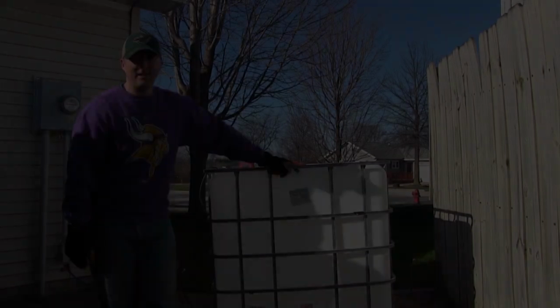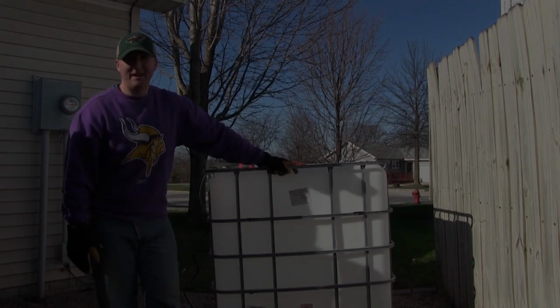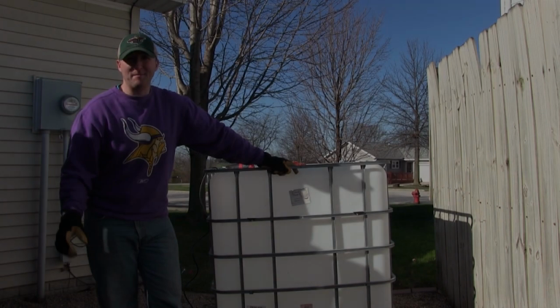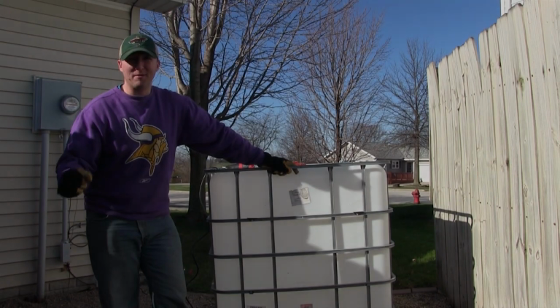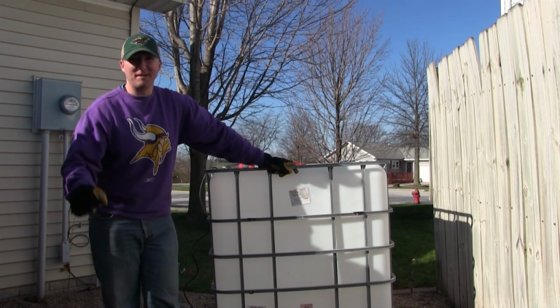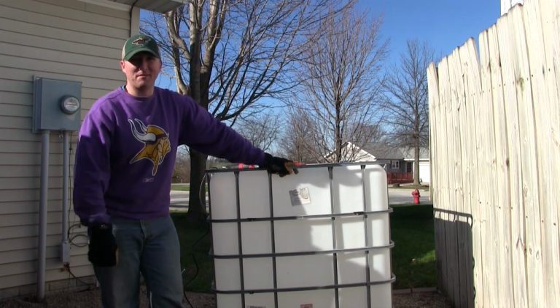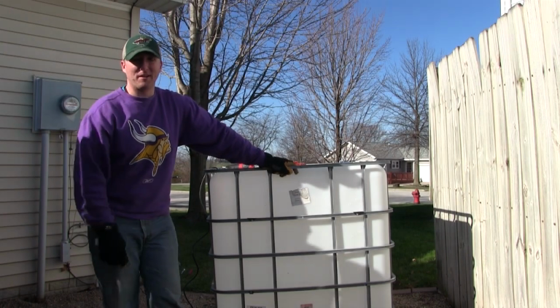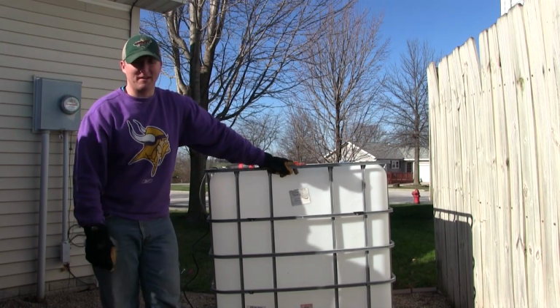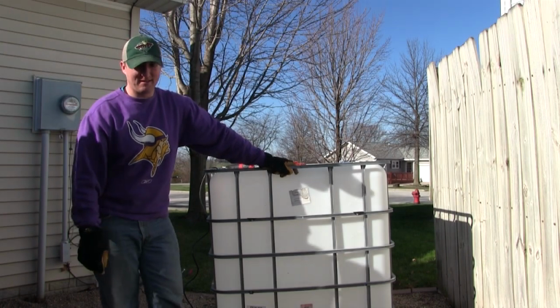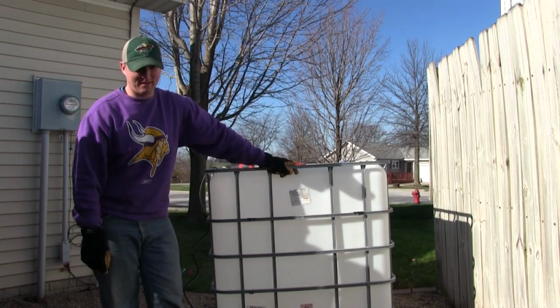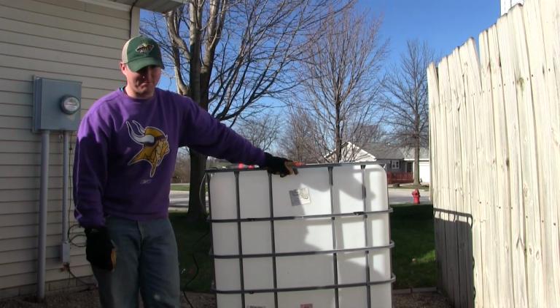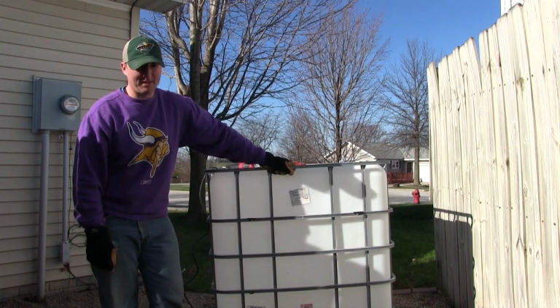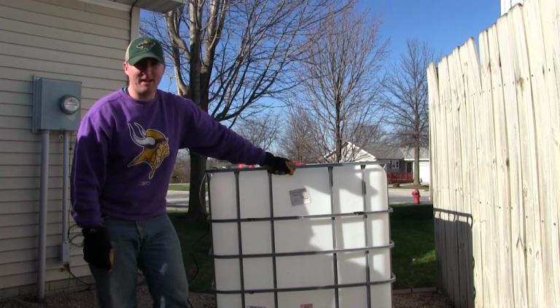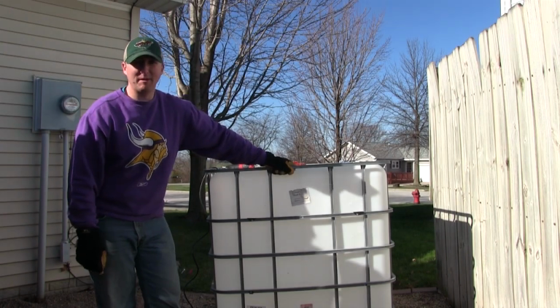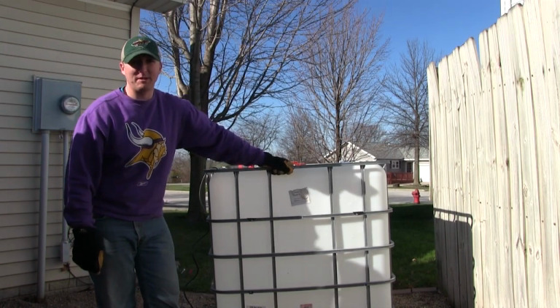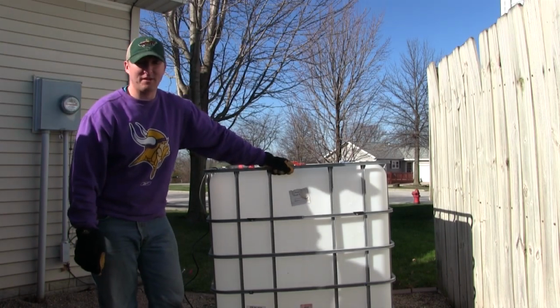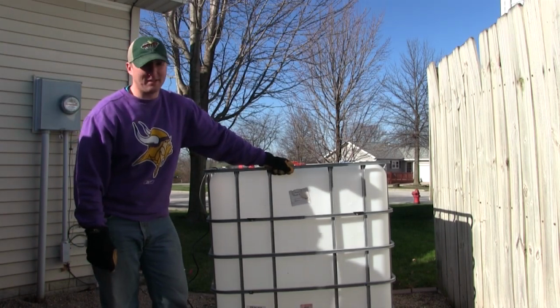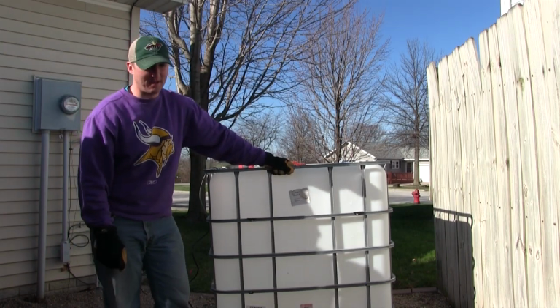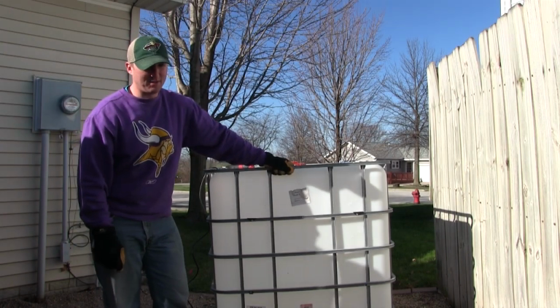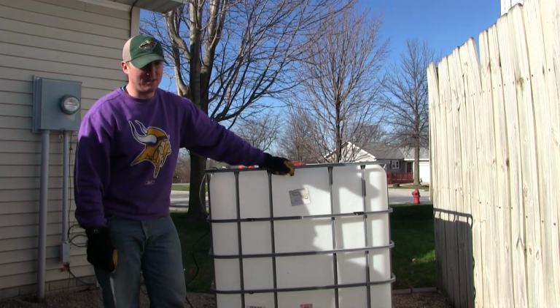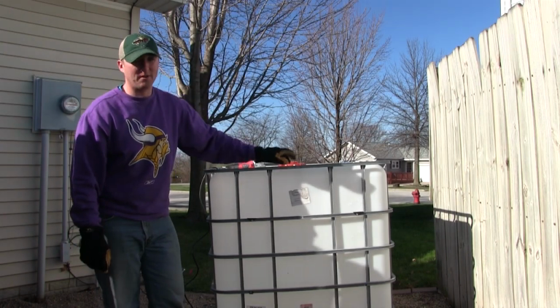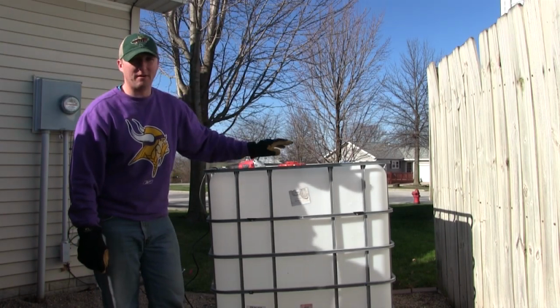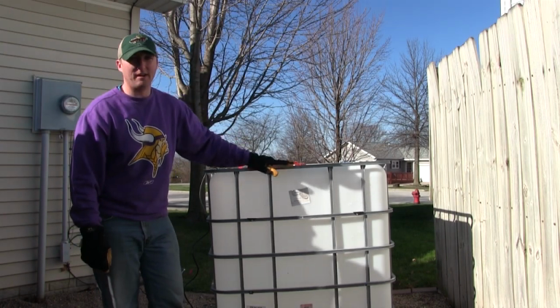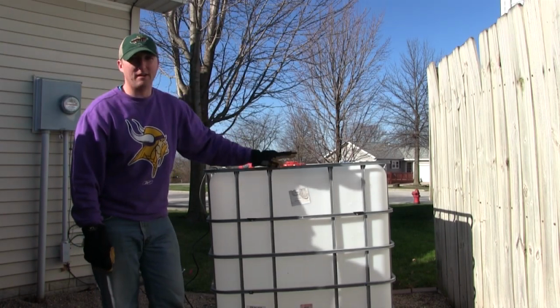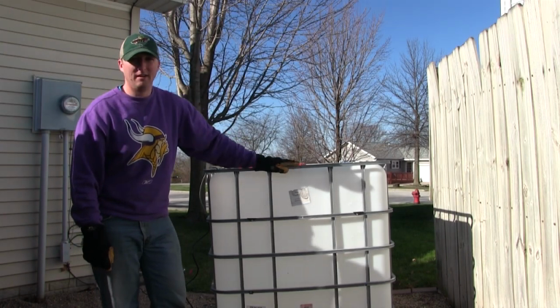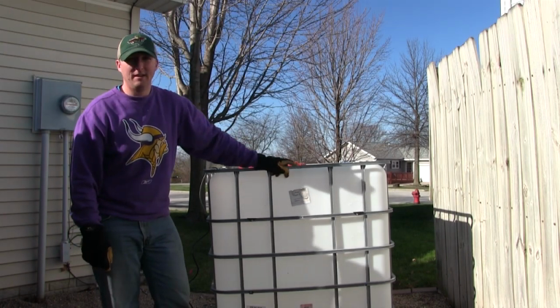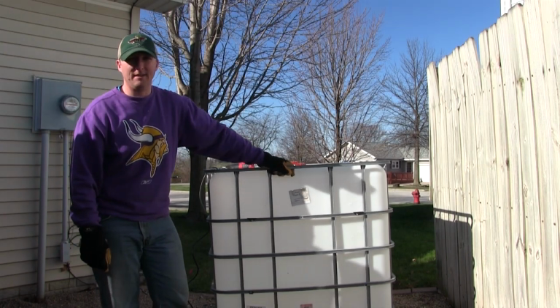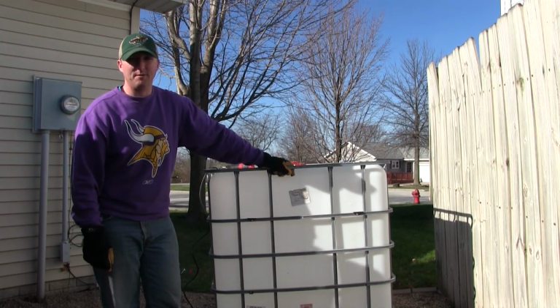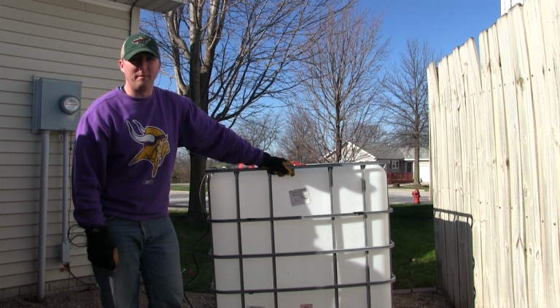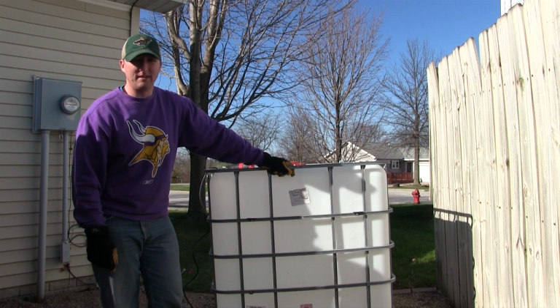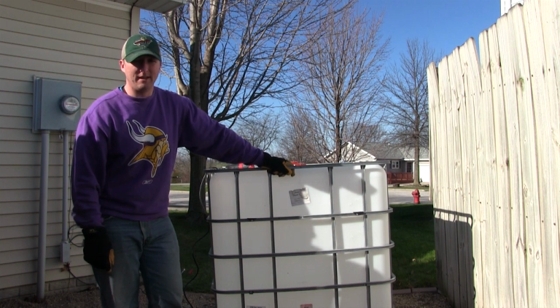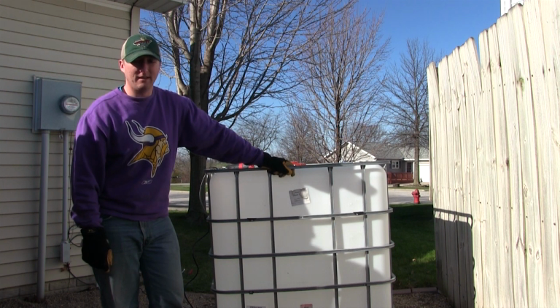Hey, Brent with Southpaw. Today I'm going to be turning this IBC tote right here into a bait tank.